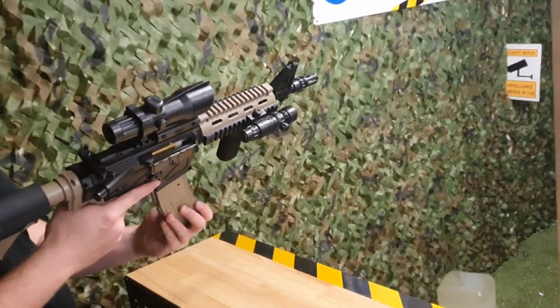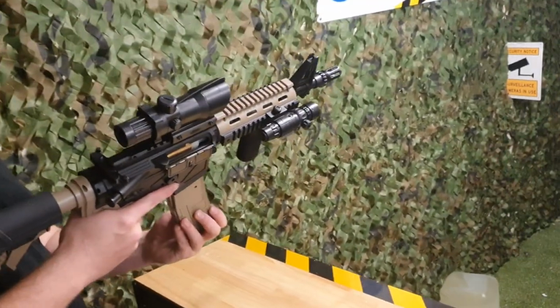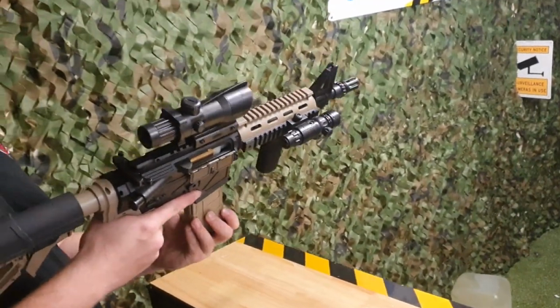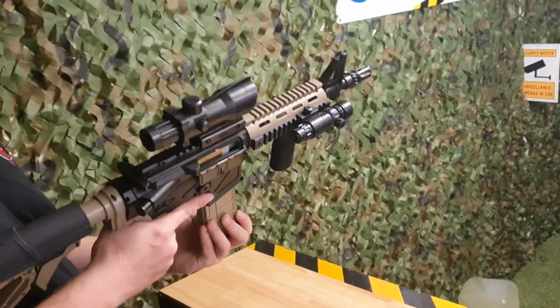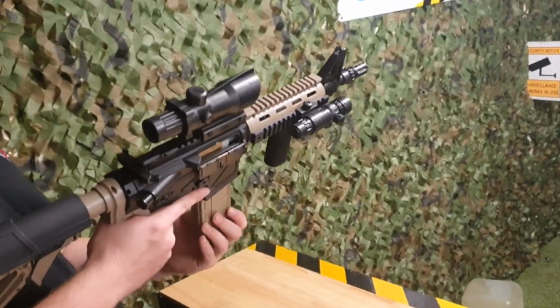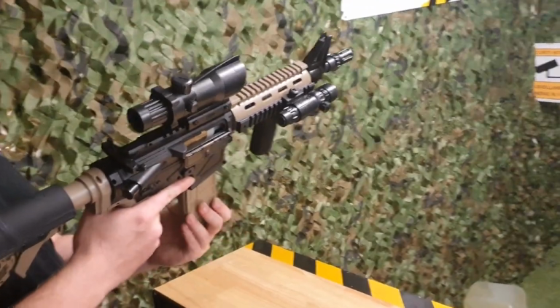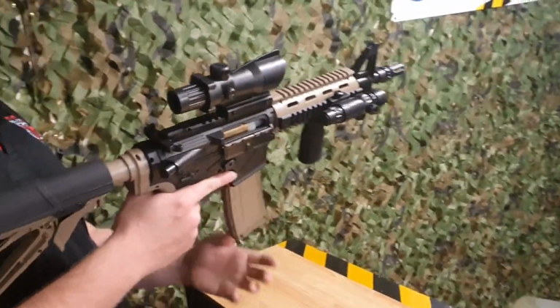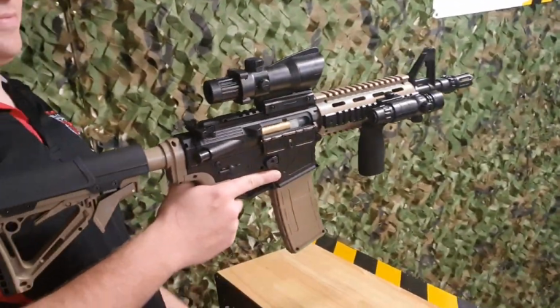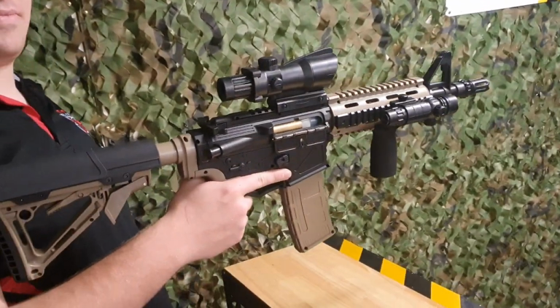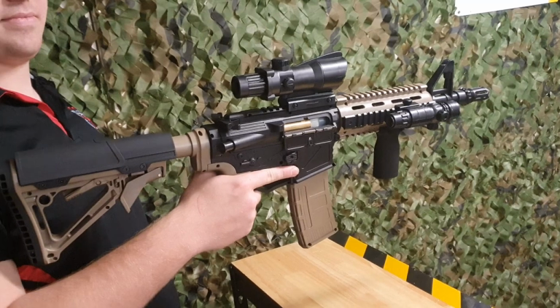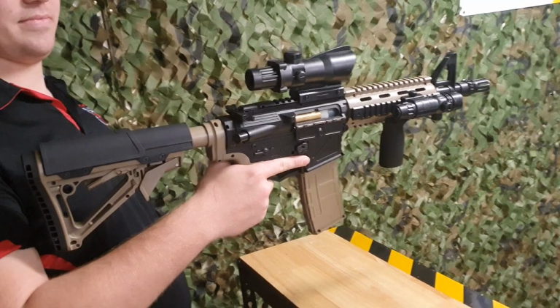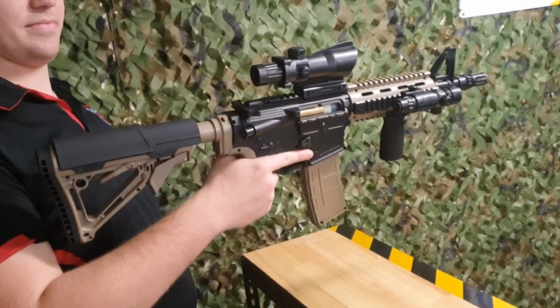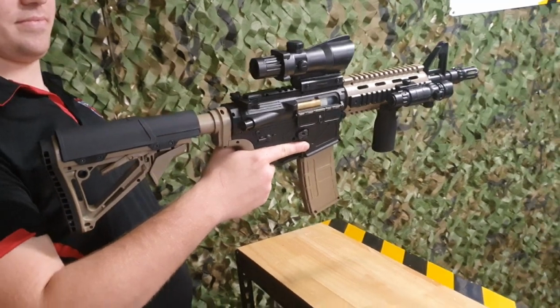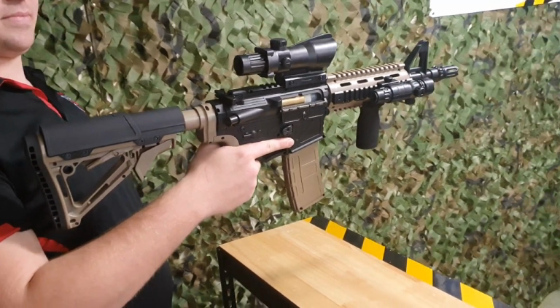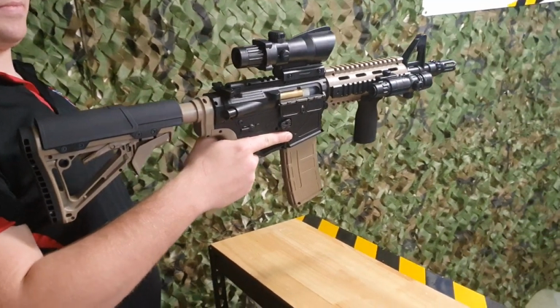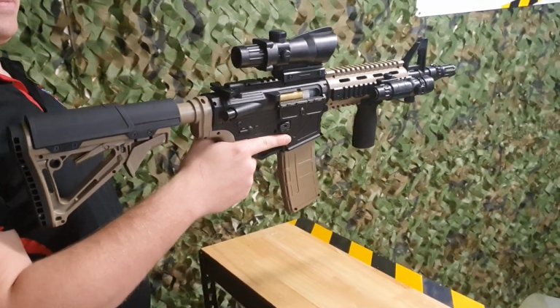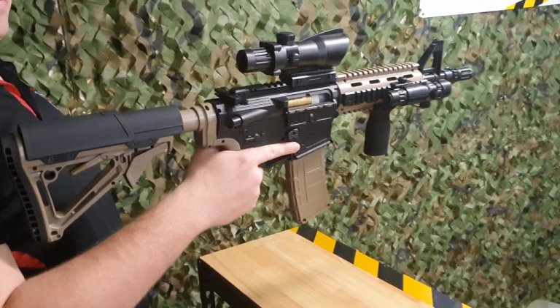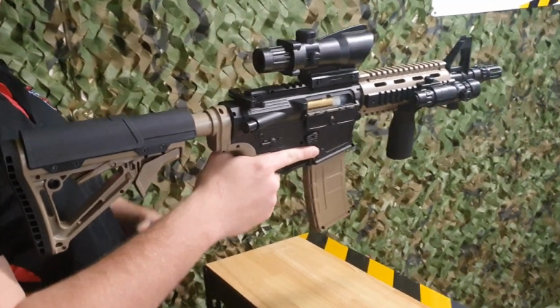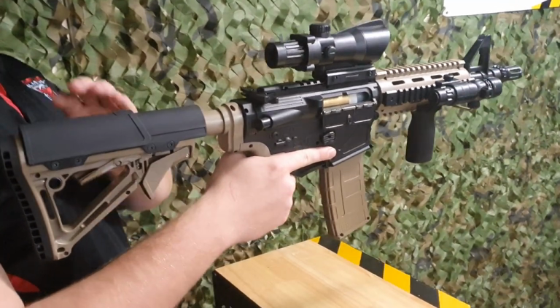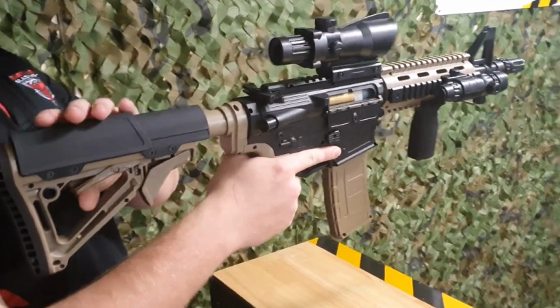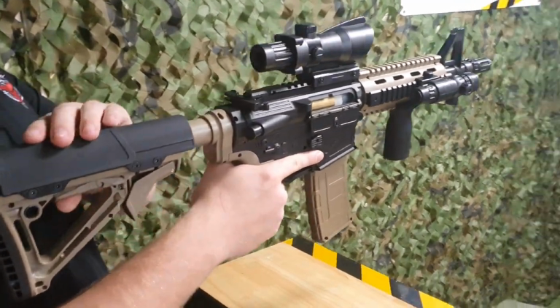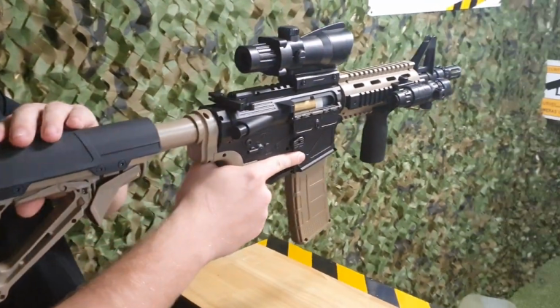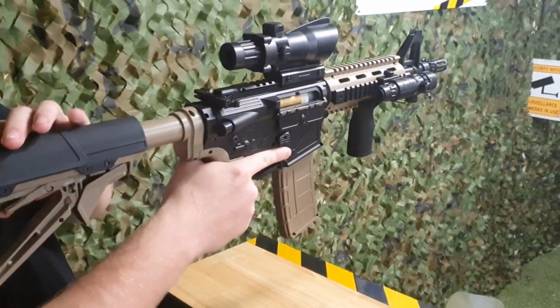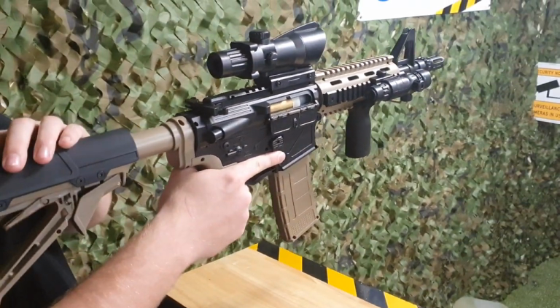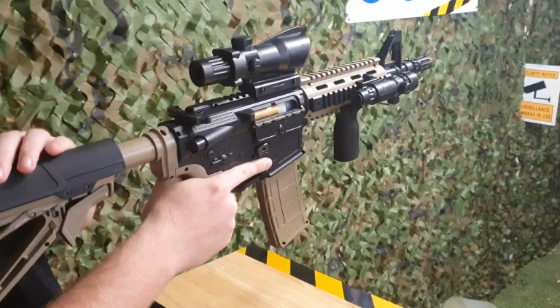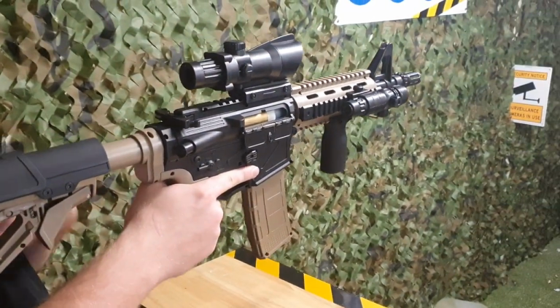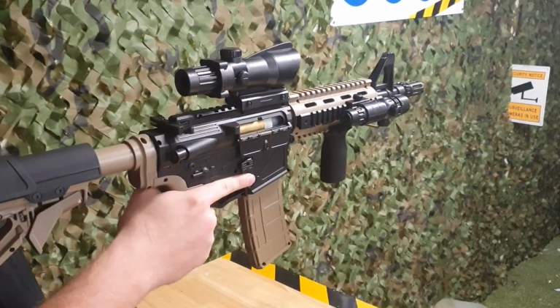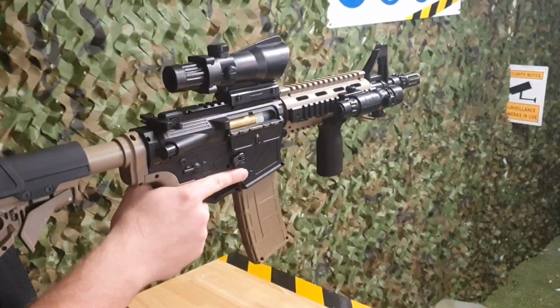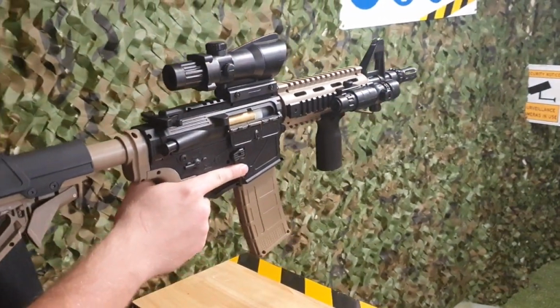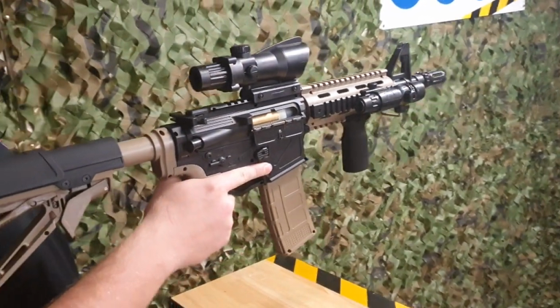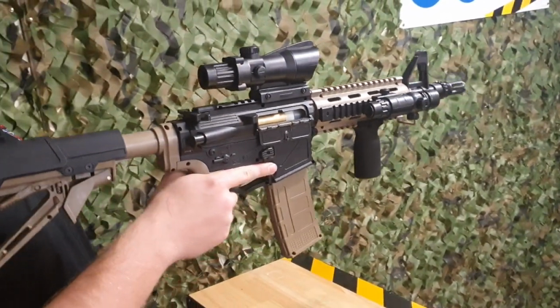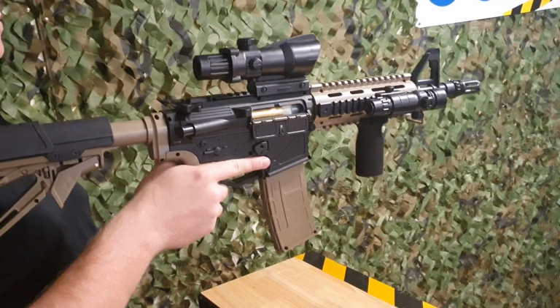One thing I do like about it is the color scheme. You don't see a lot of black and tan blasters, but this one really does take the cake.